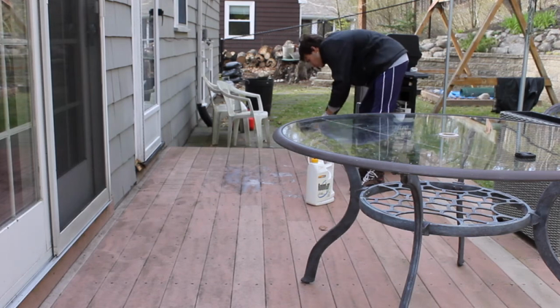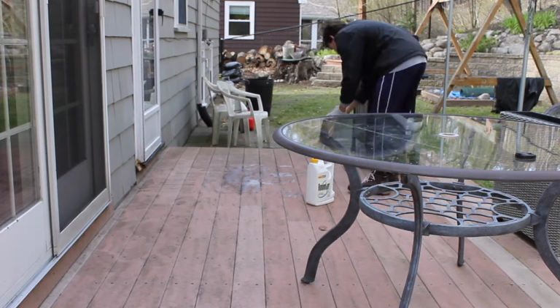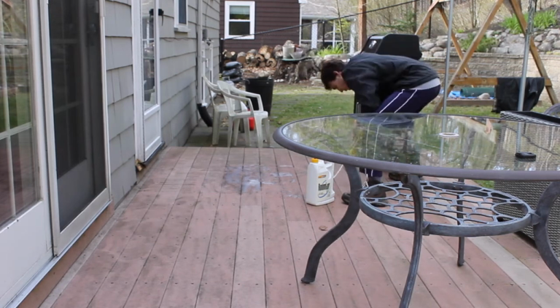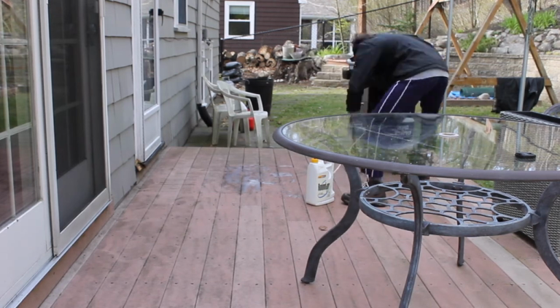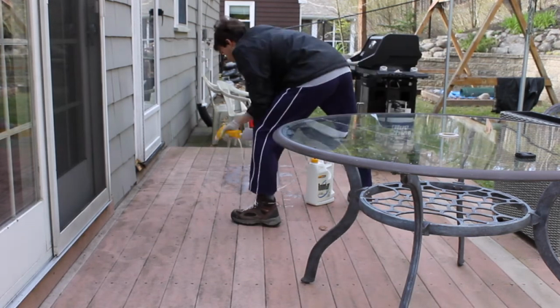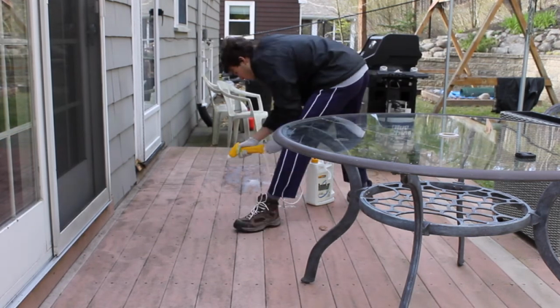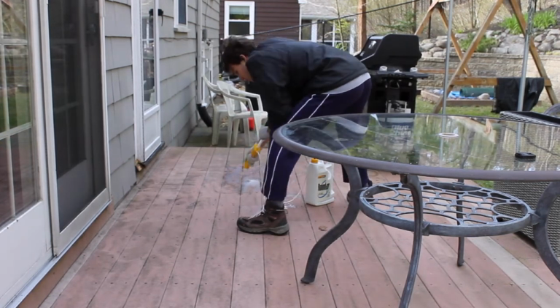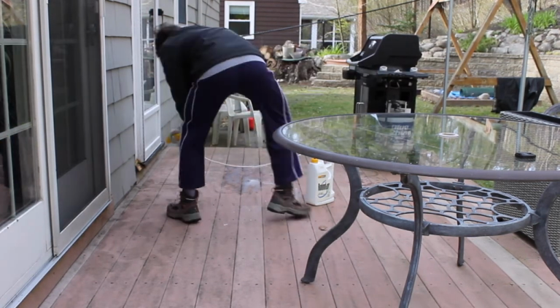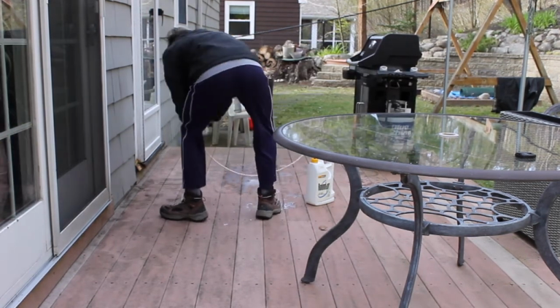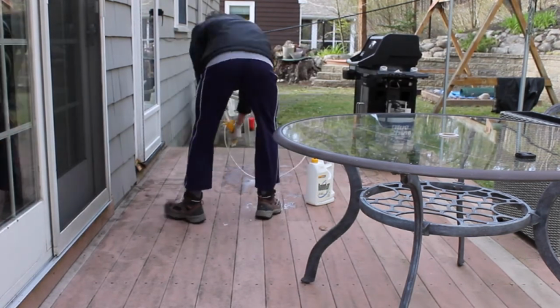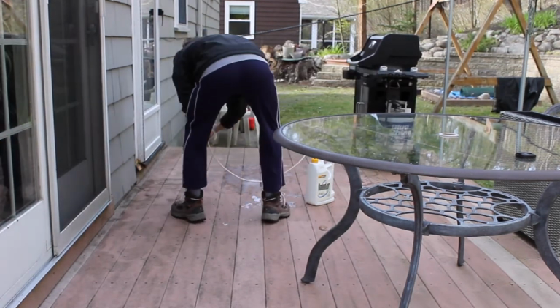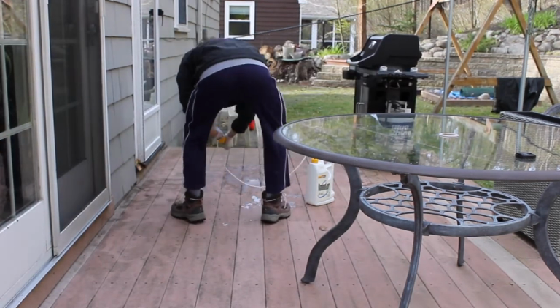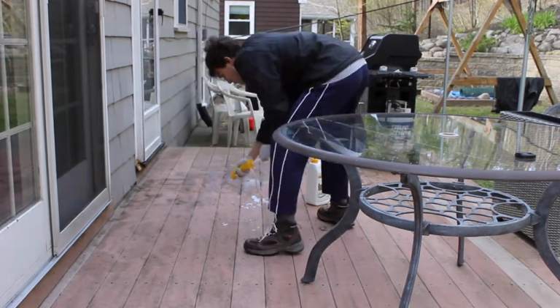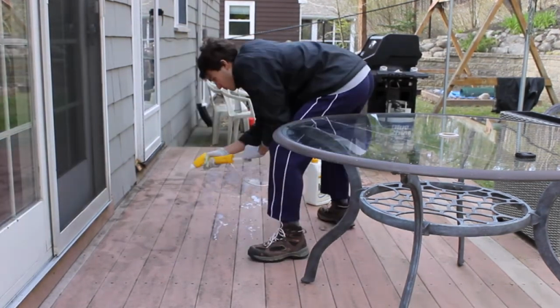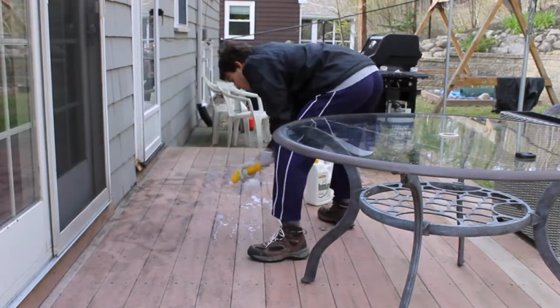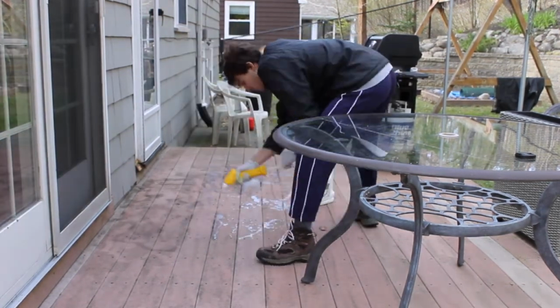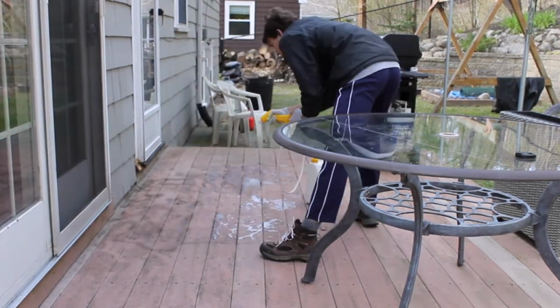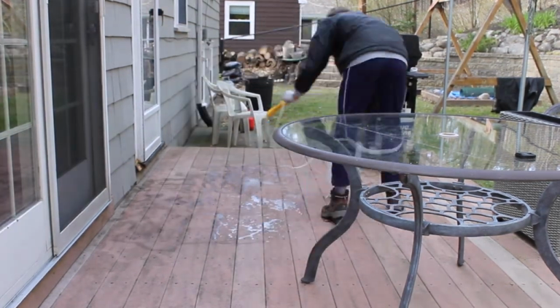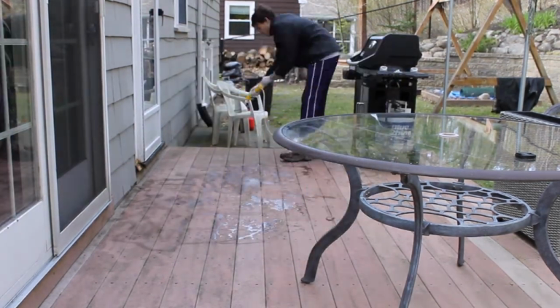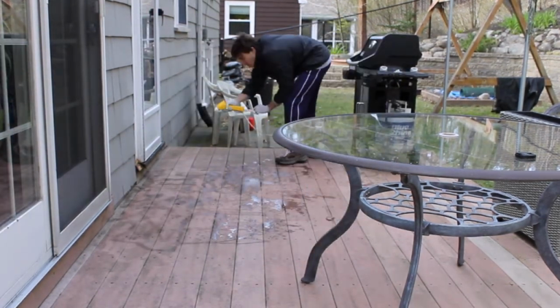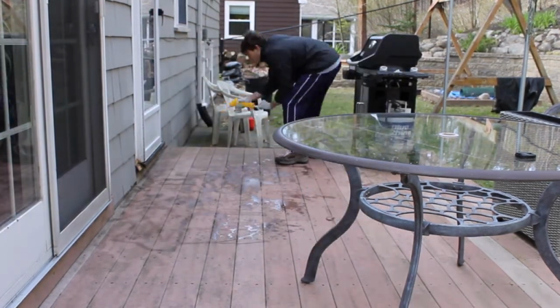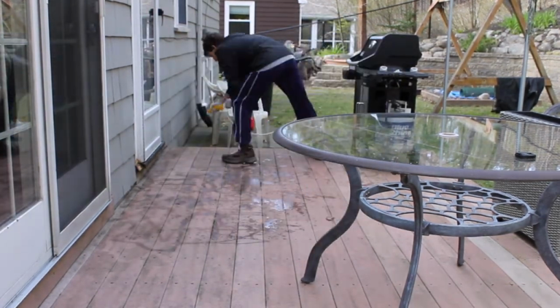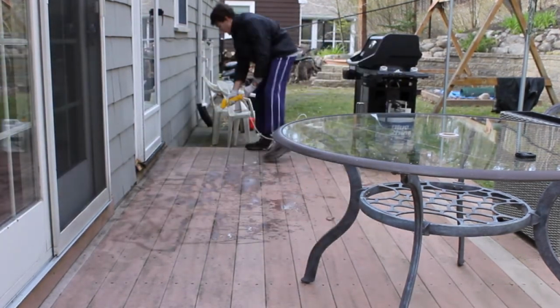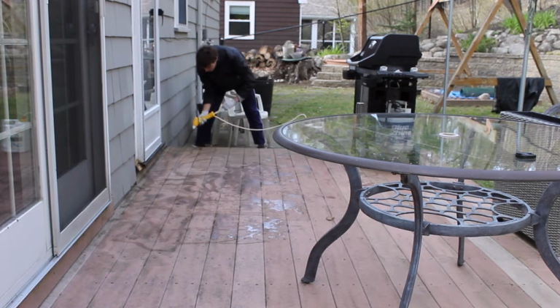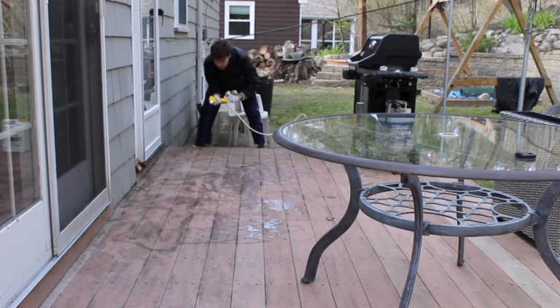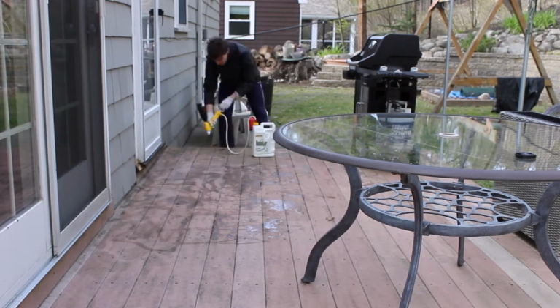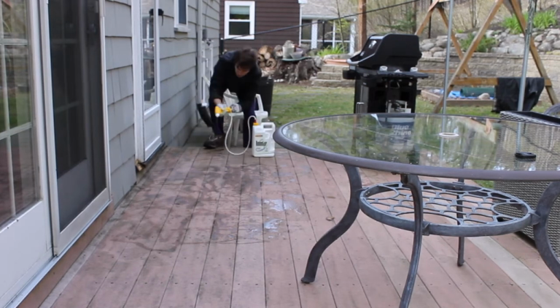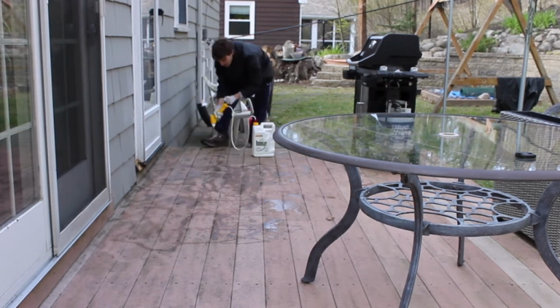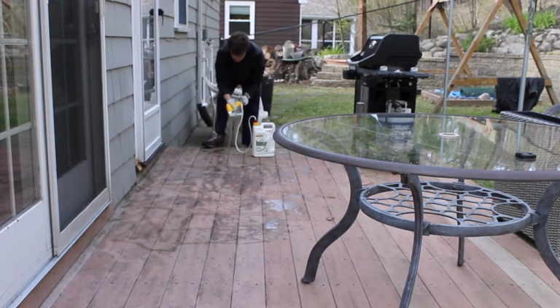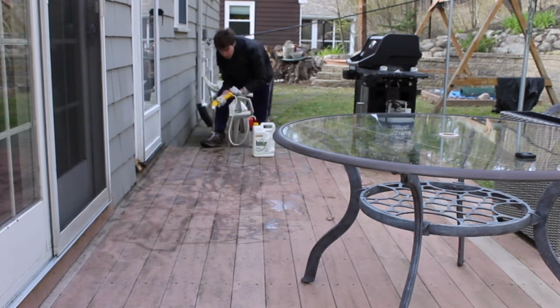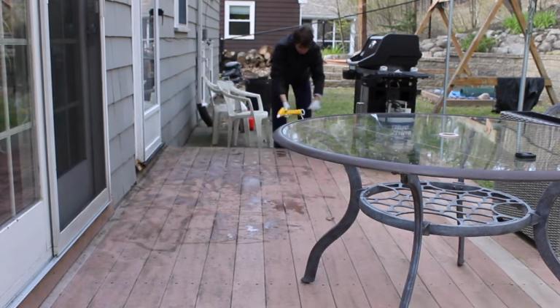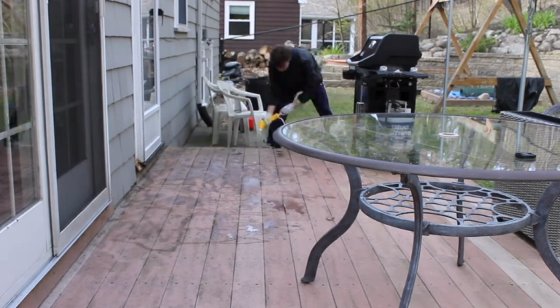Good day everybody, today we're going to power wash my backyard to get rid of that green and black ugly stuff.